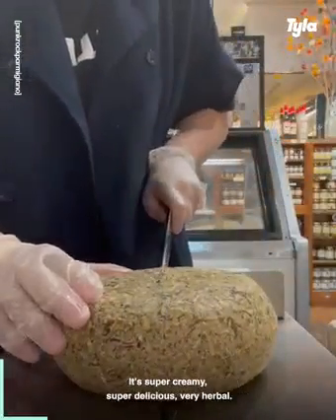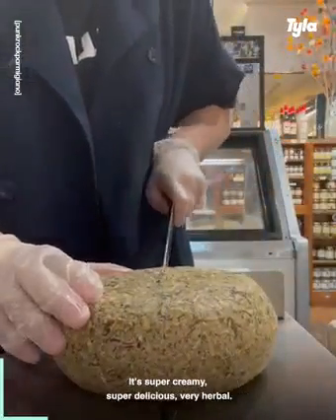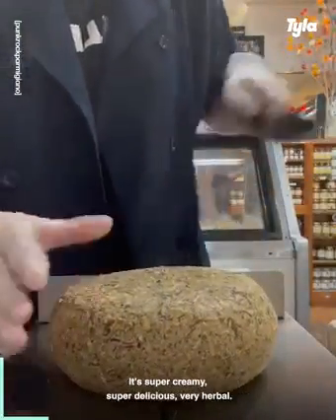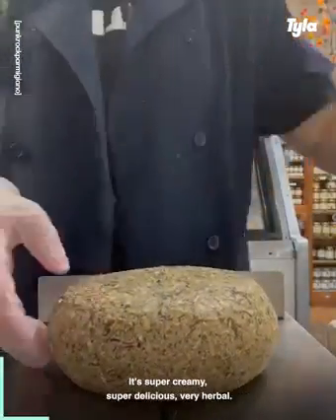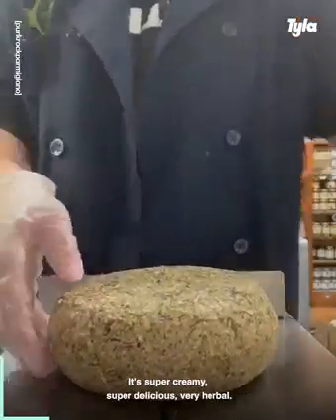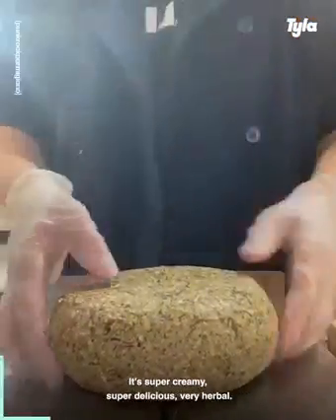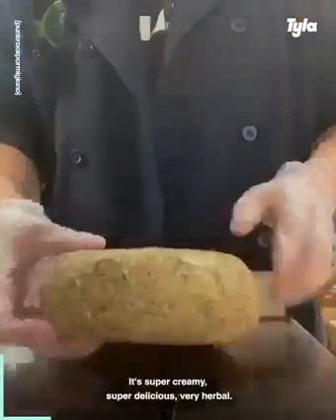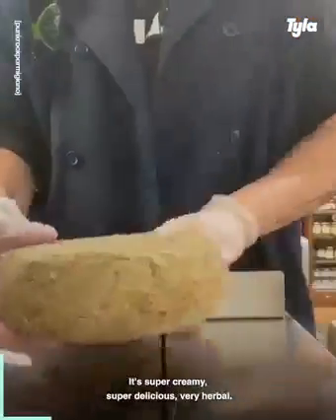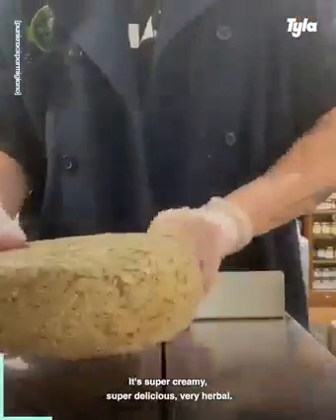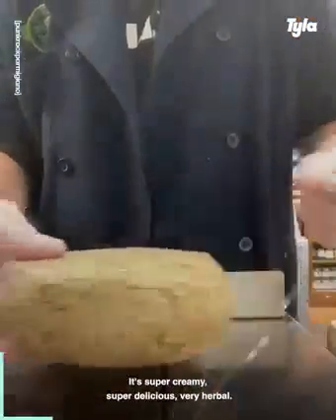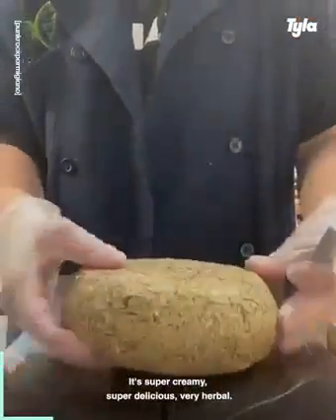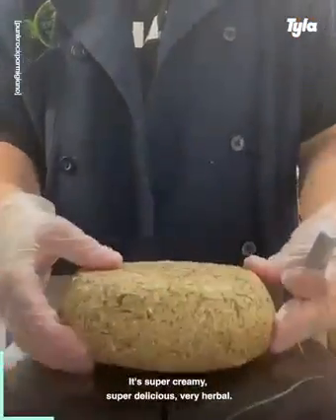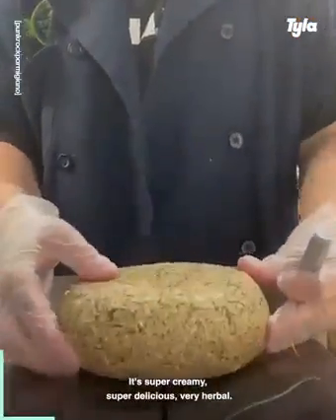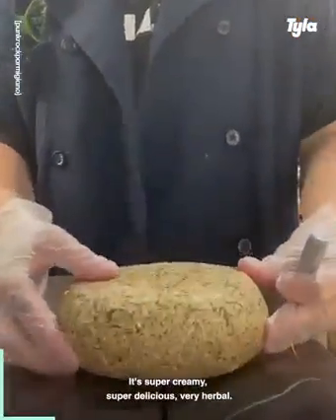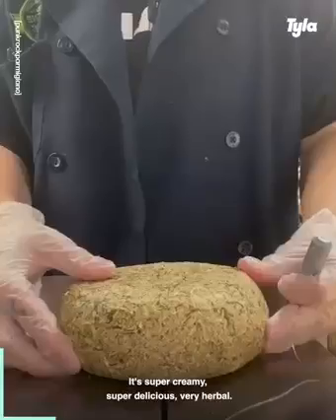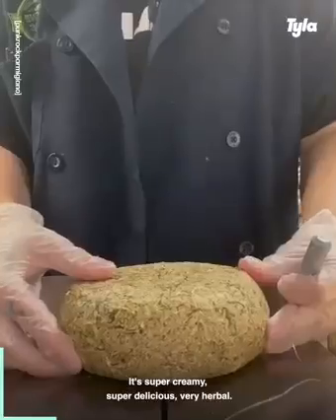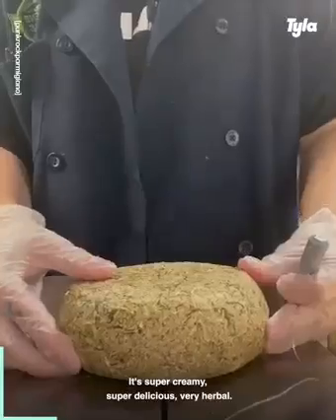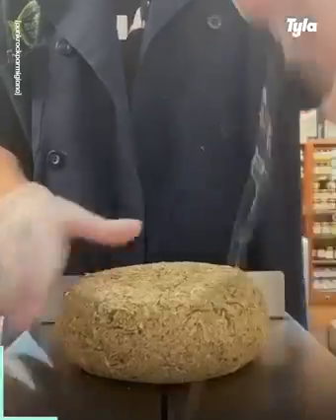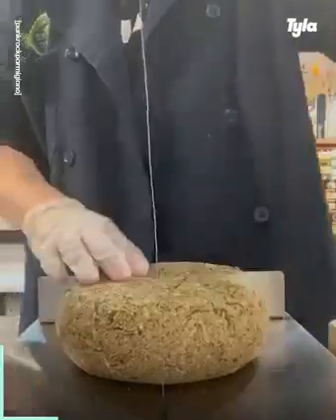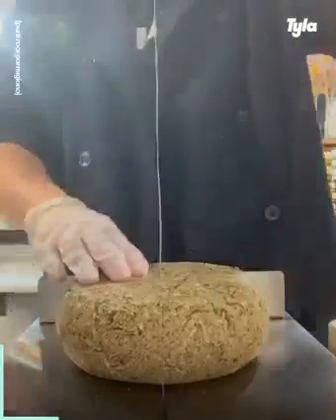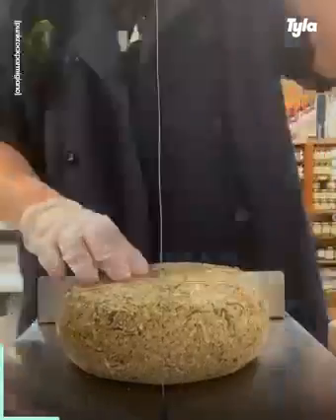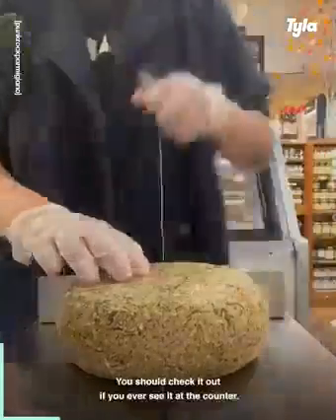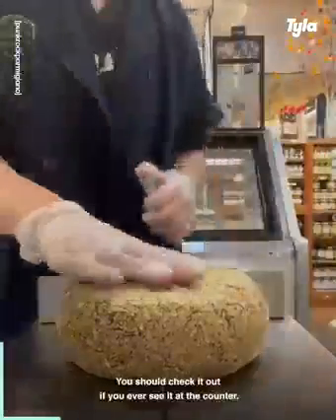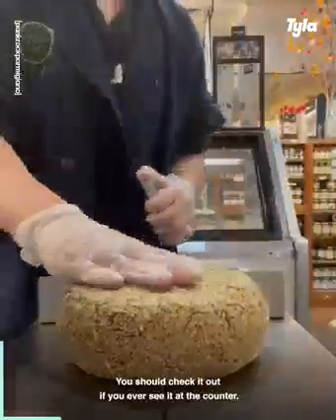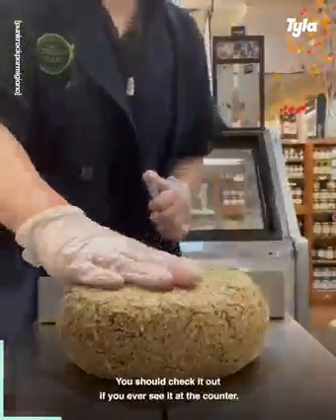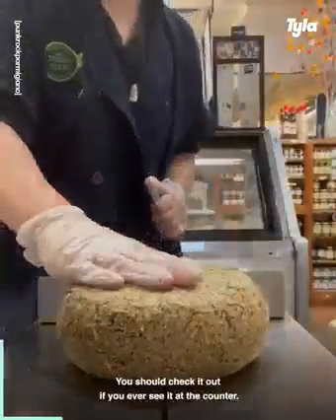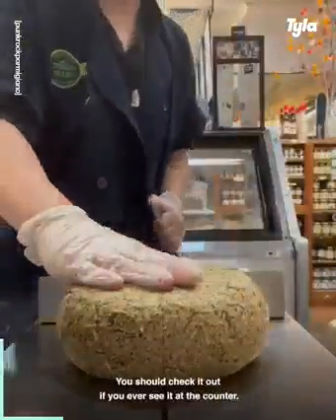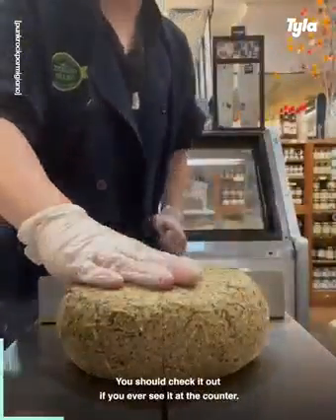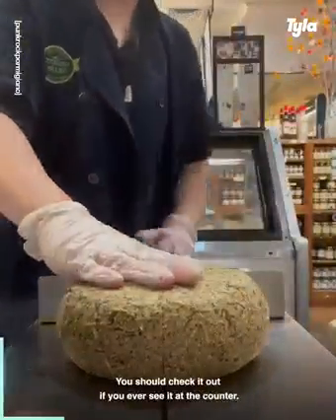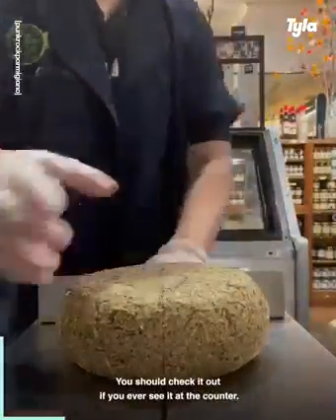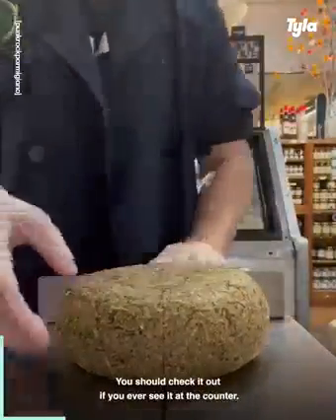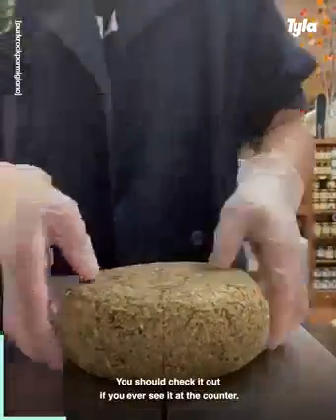It's super creamy, super delicious, very herbal. You should check it out if you ever see it at the counter.